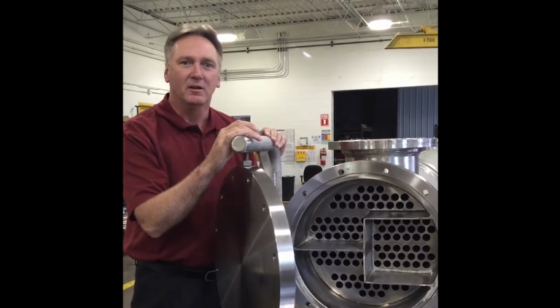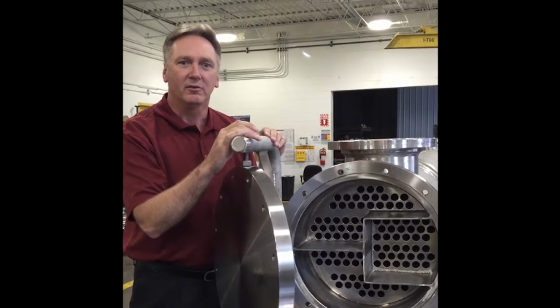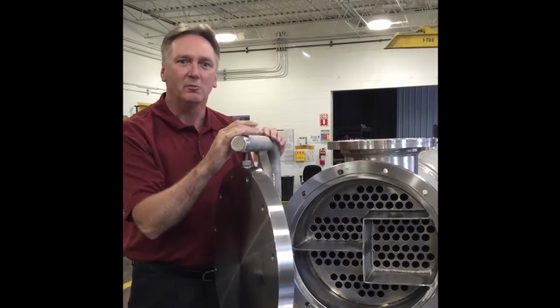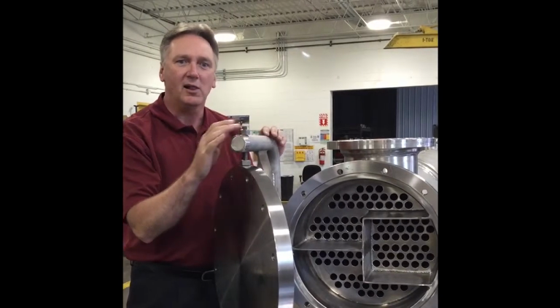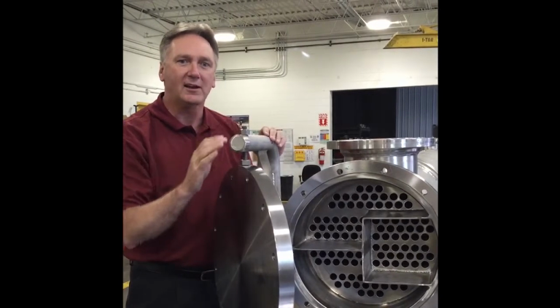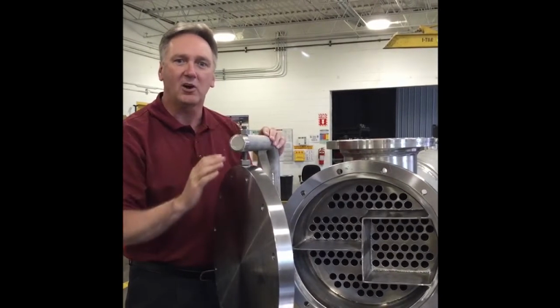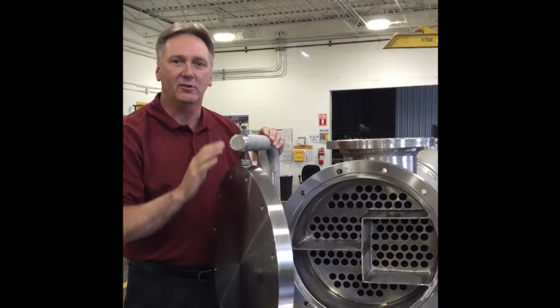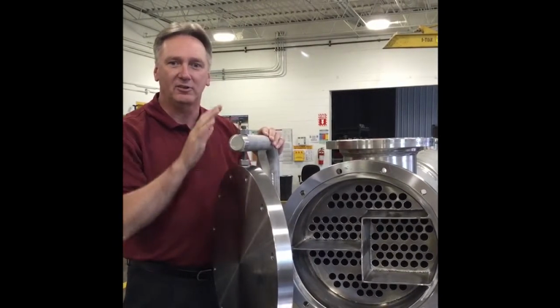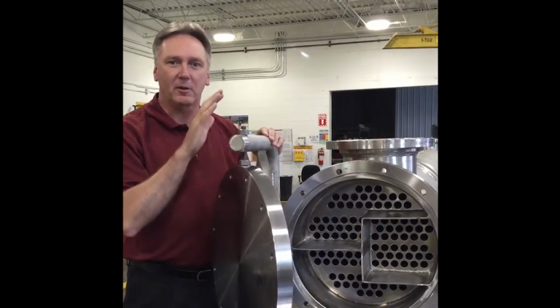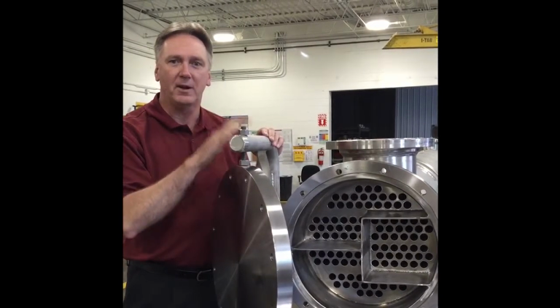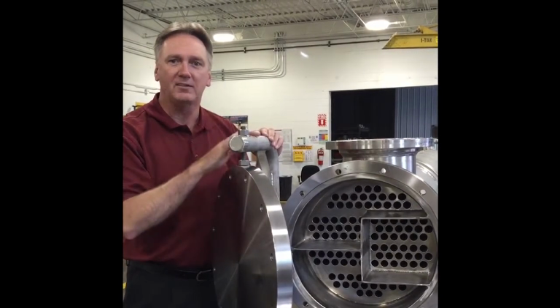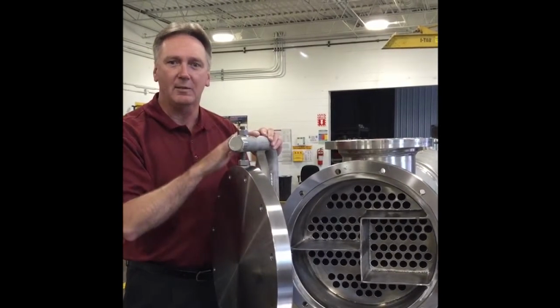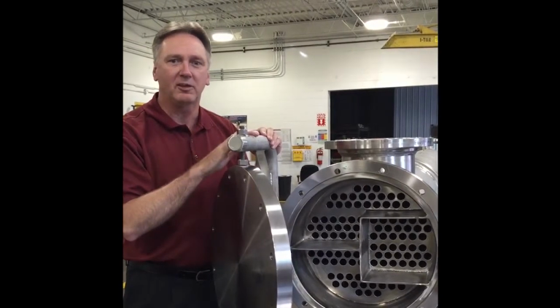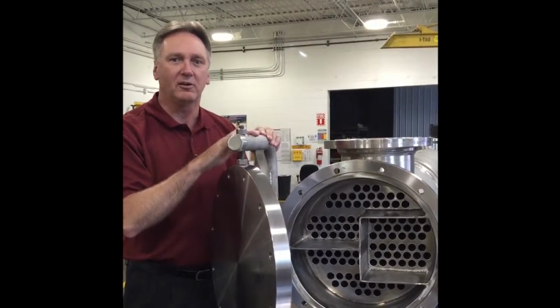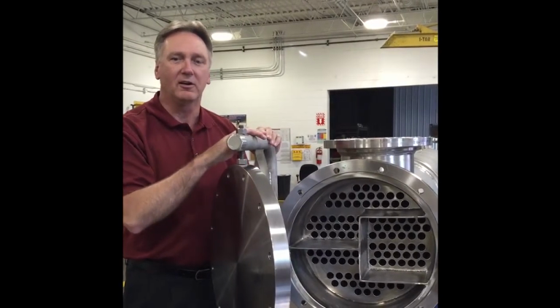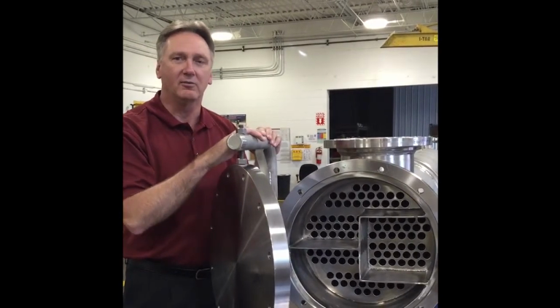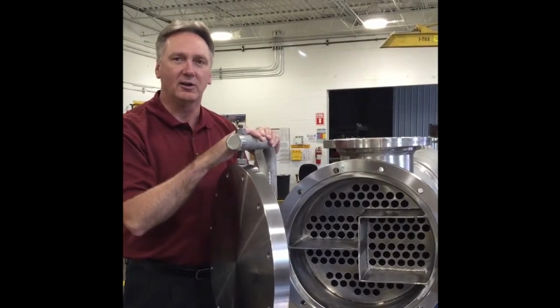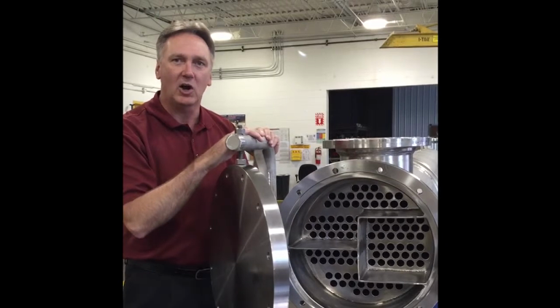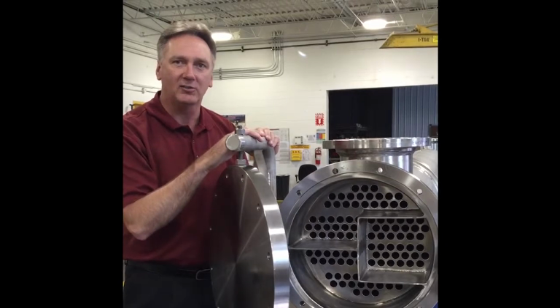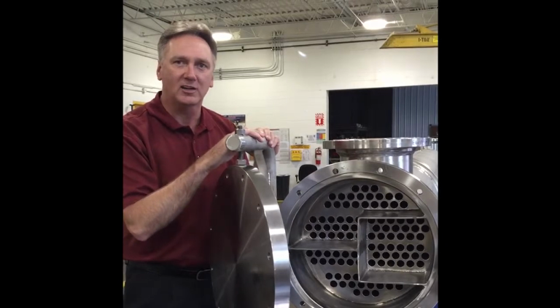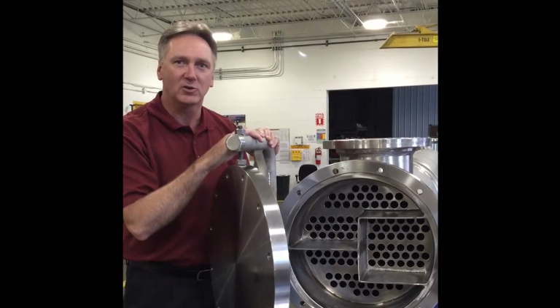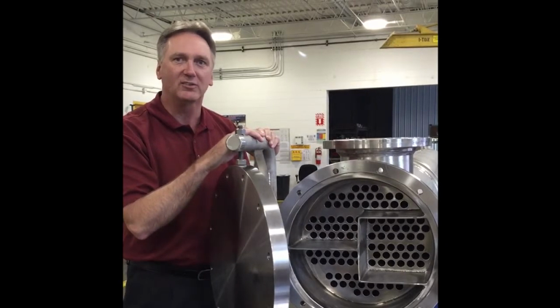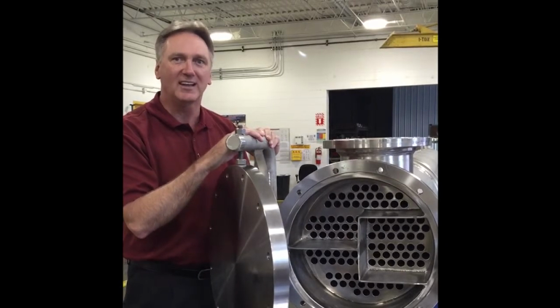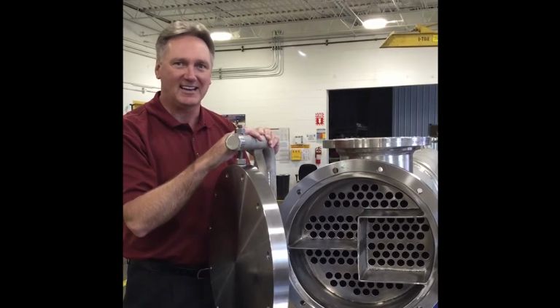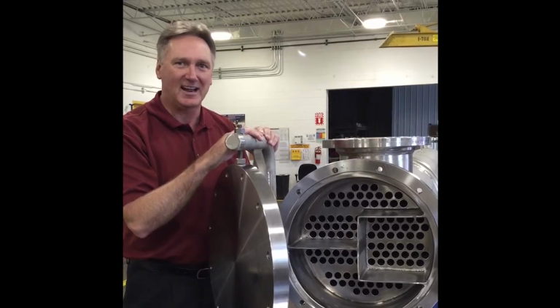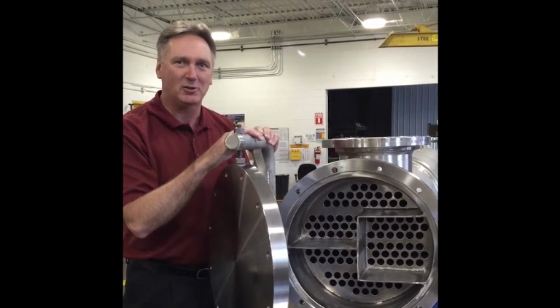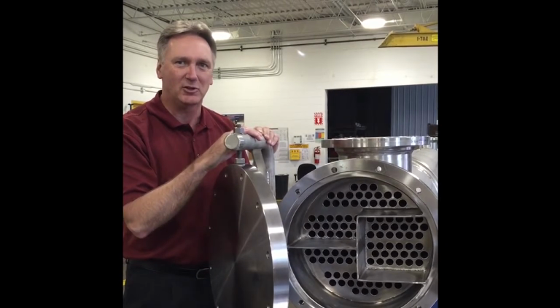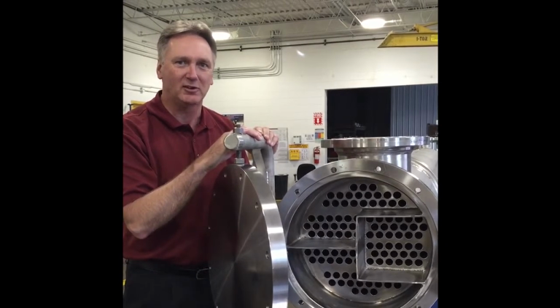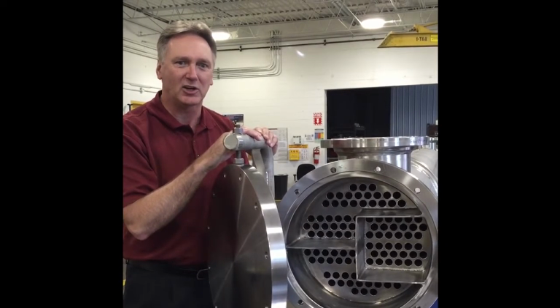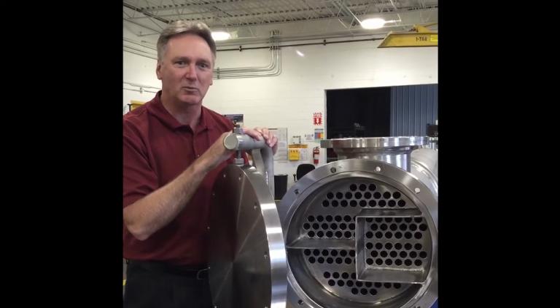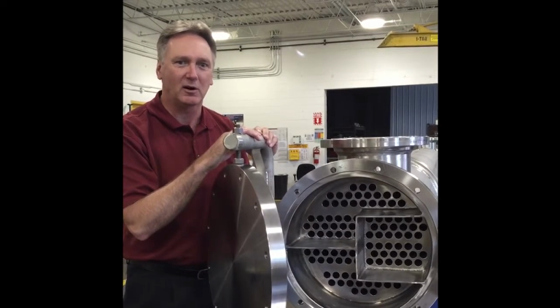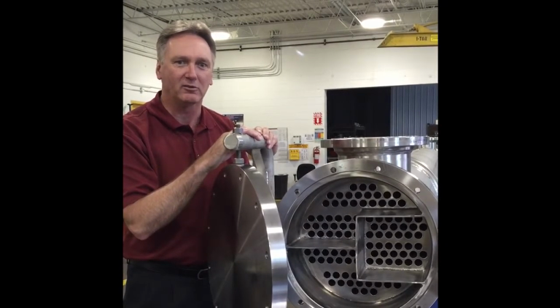For the small added cost, these are a big time saver that avoid costly injuries and damage to your heat exchanger parts.